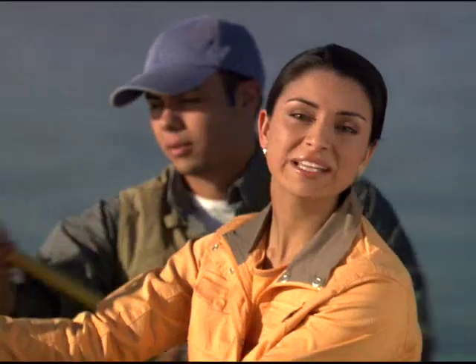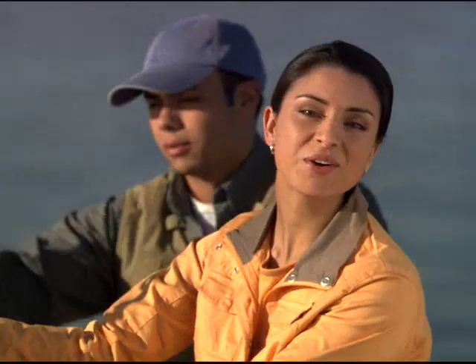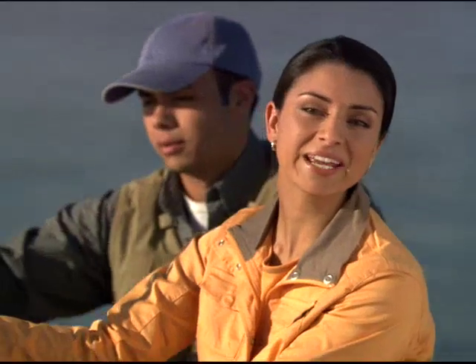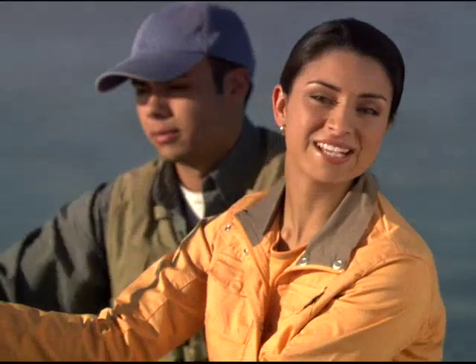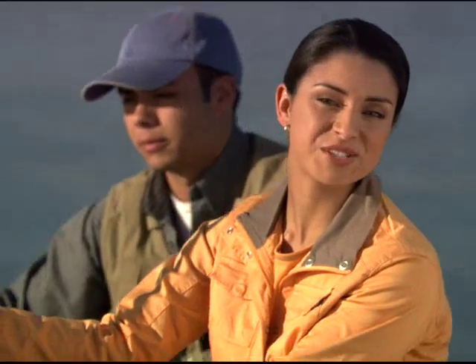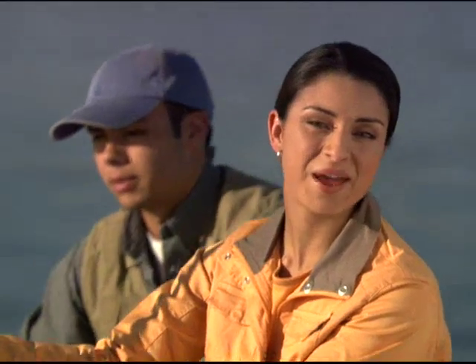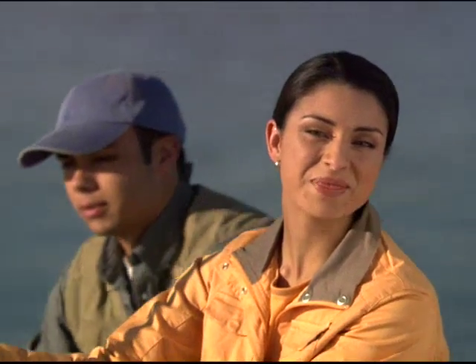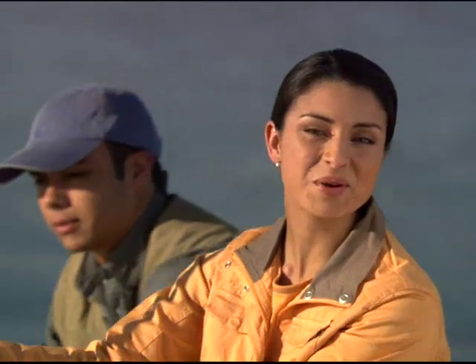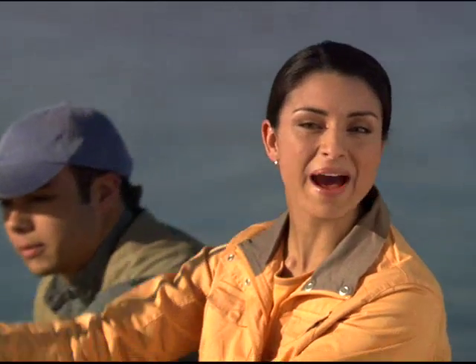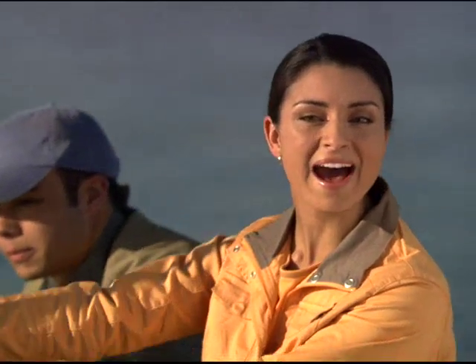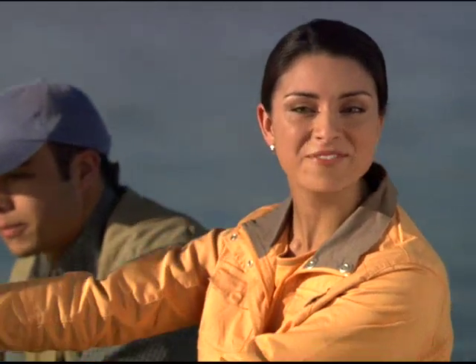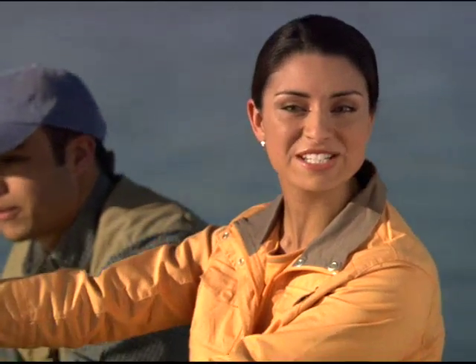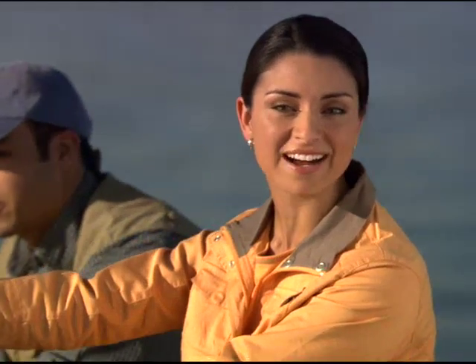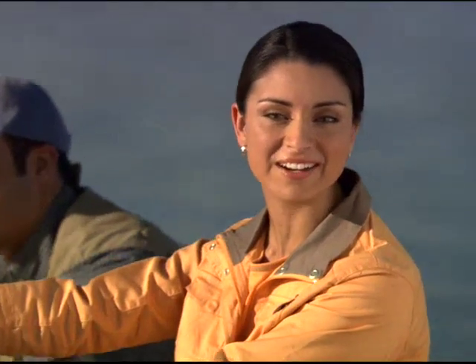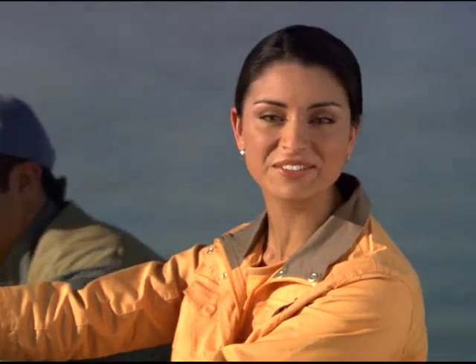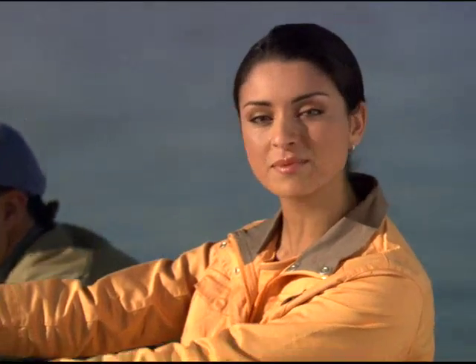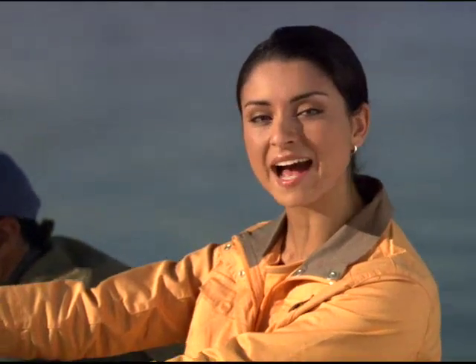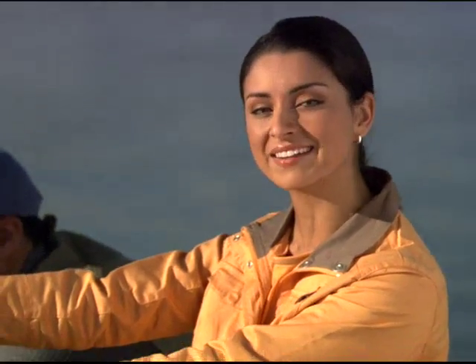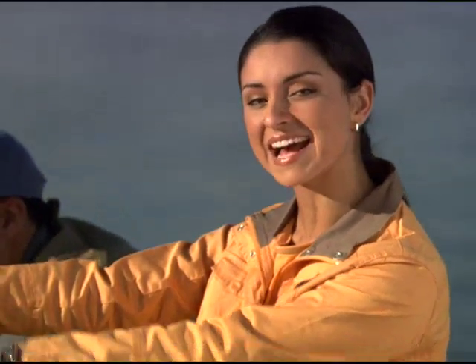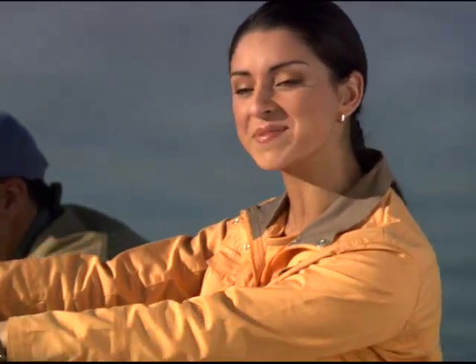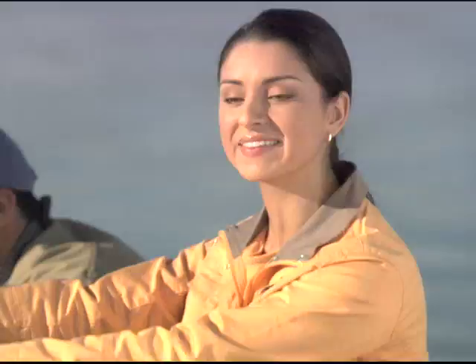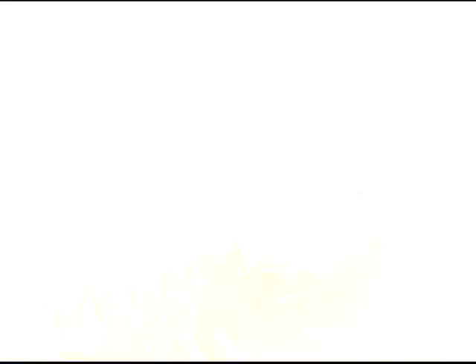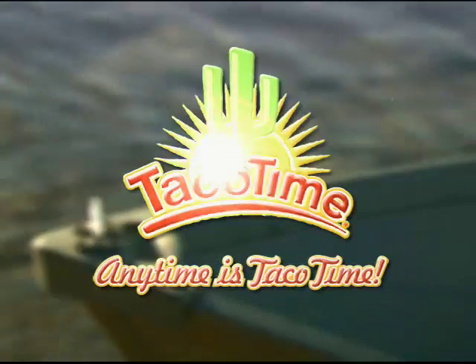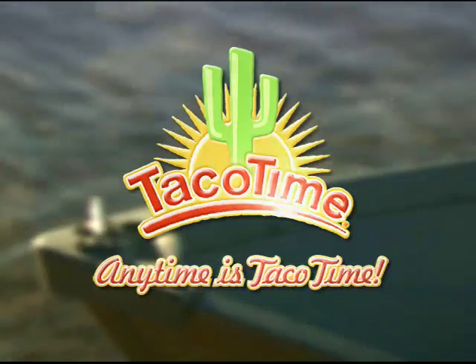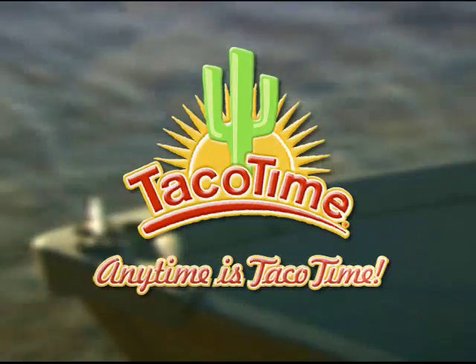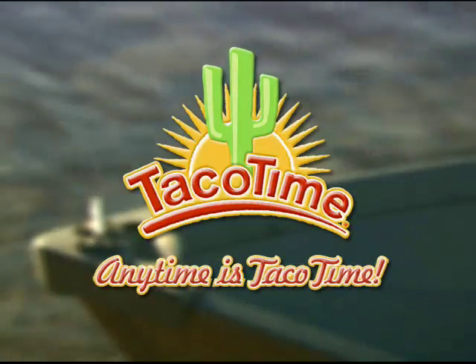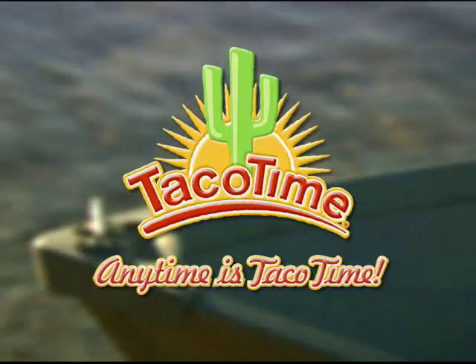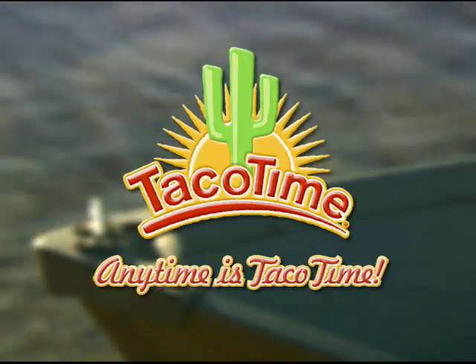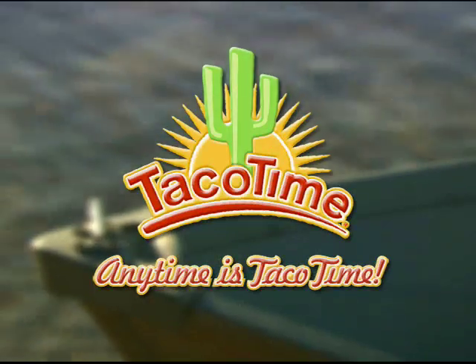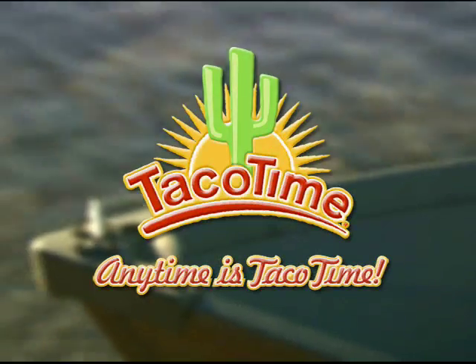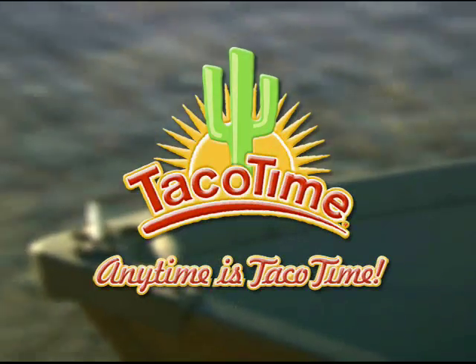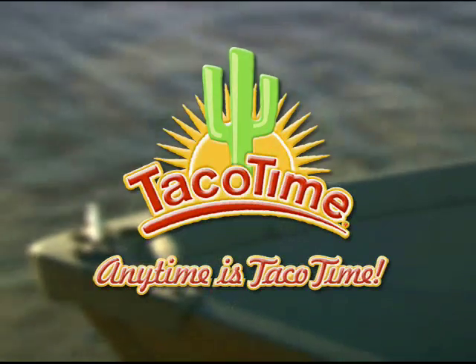Reel in your catch today with the new Baja fish taco from Taco Time. Any time is Taco Time.